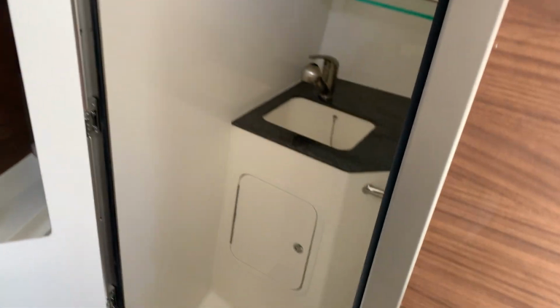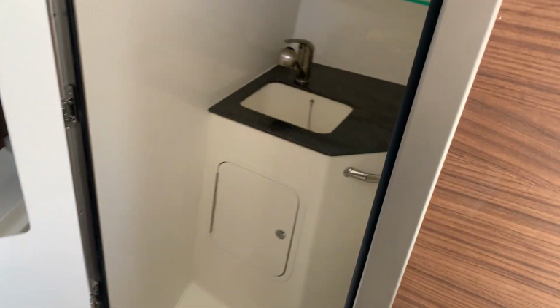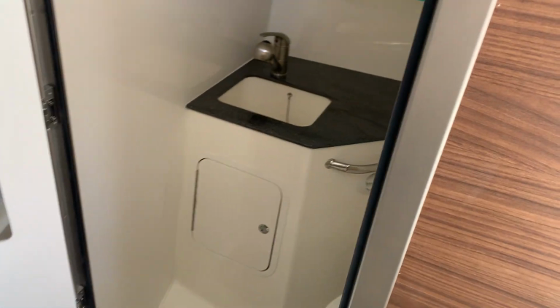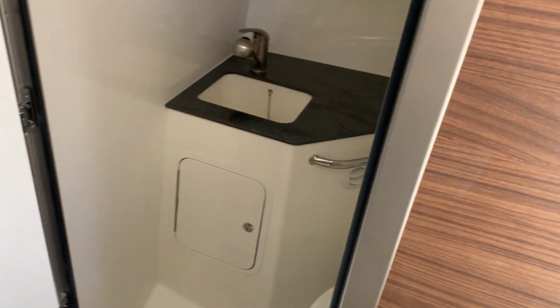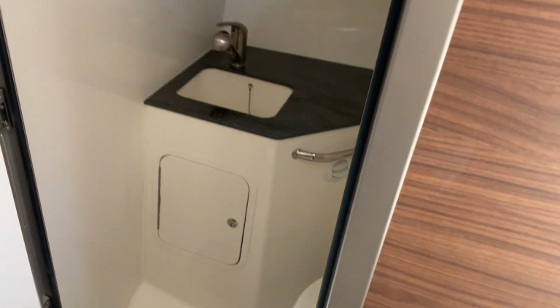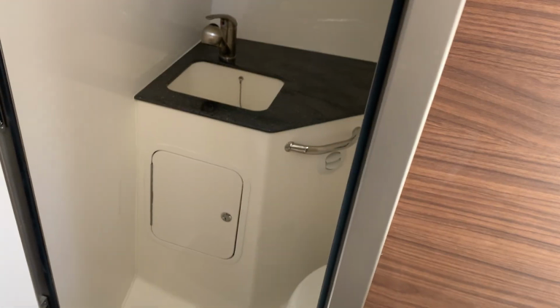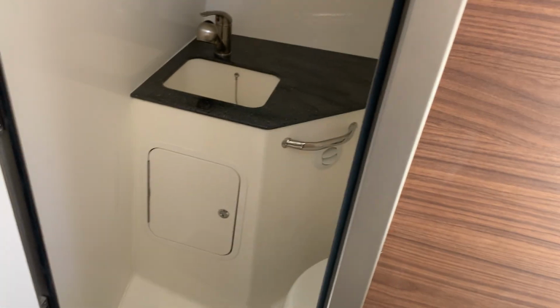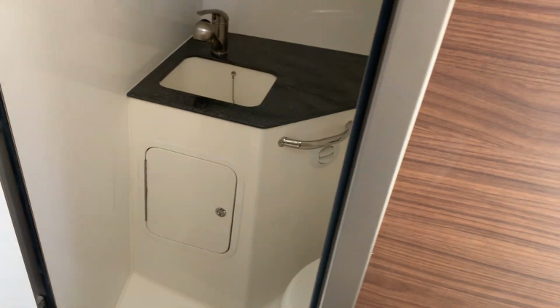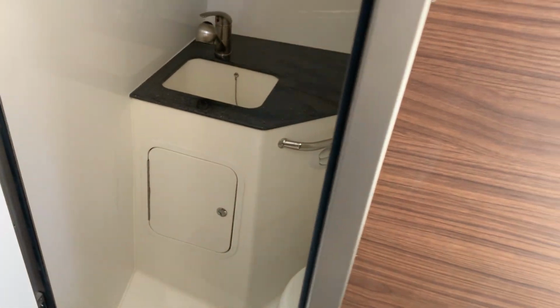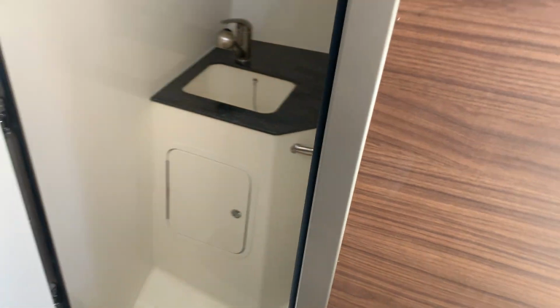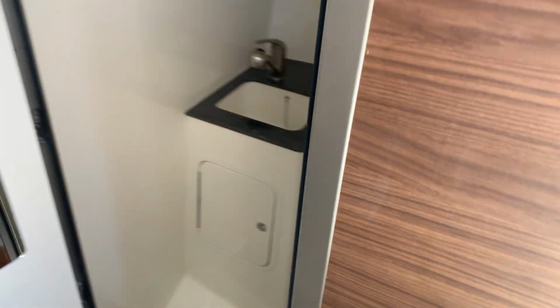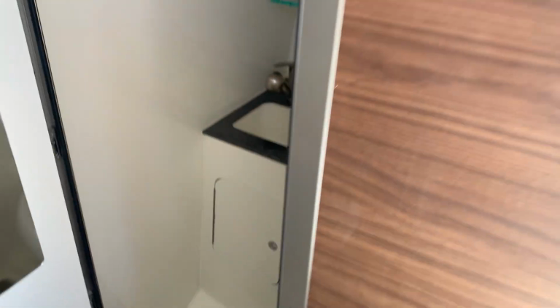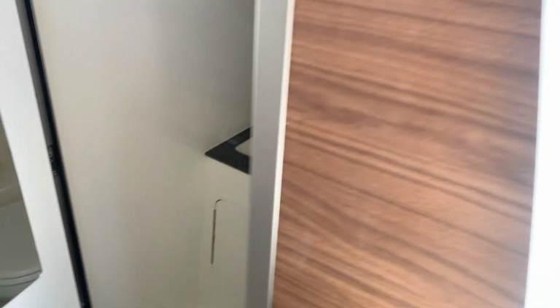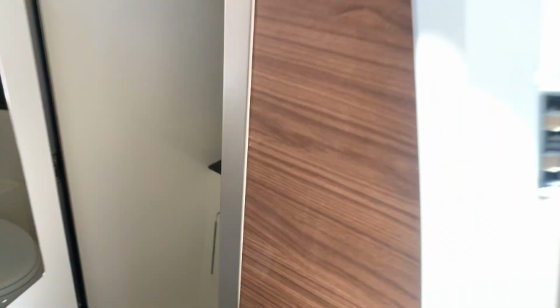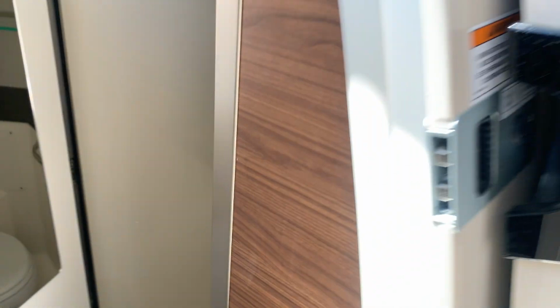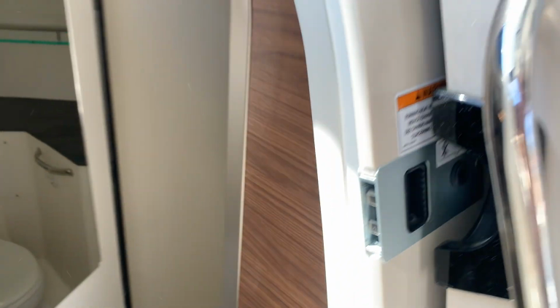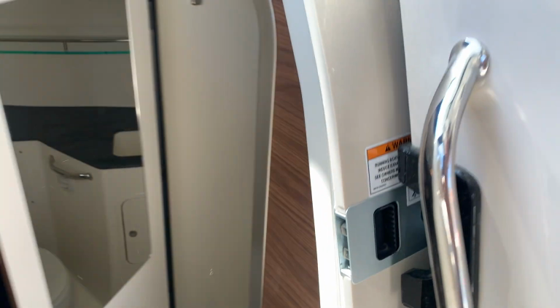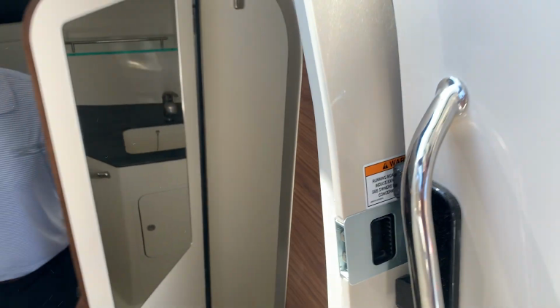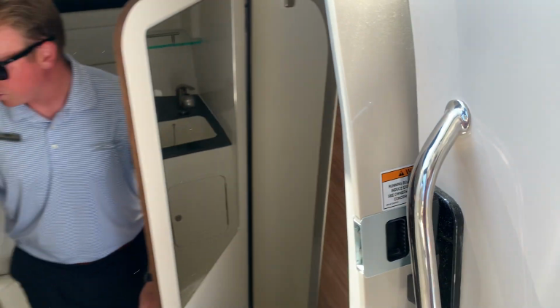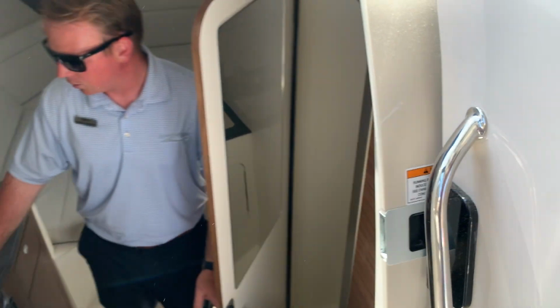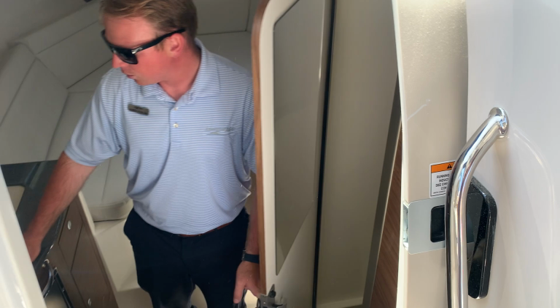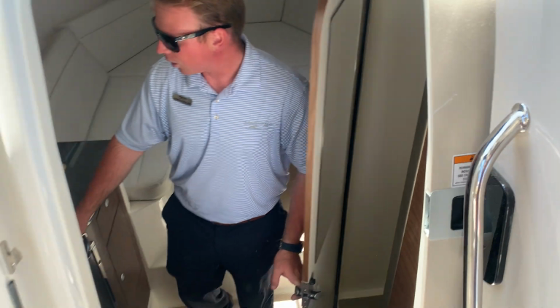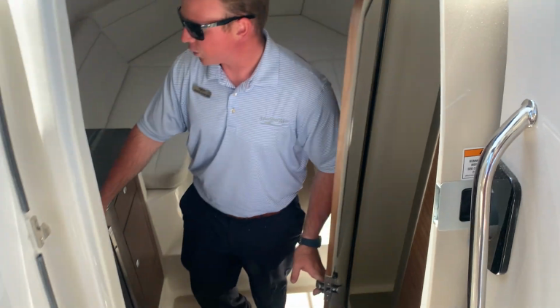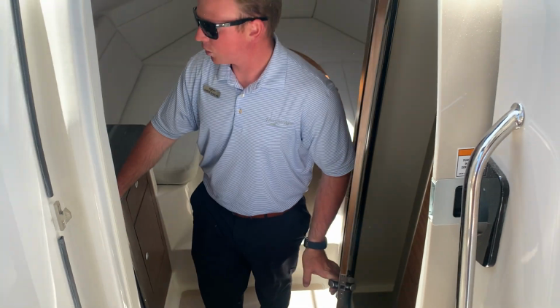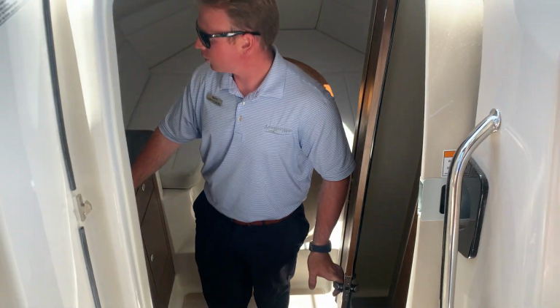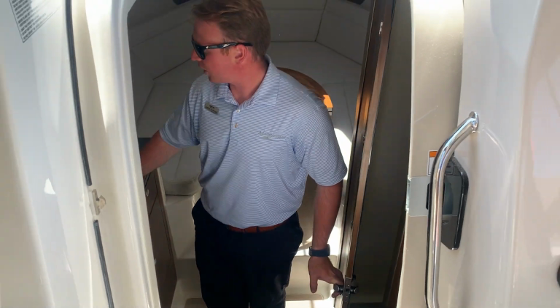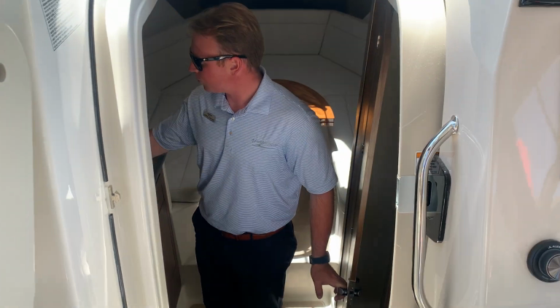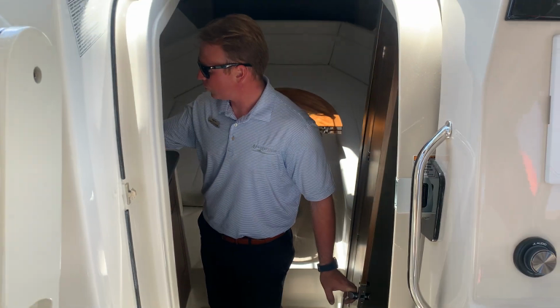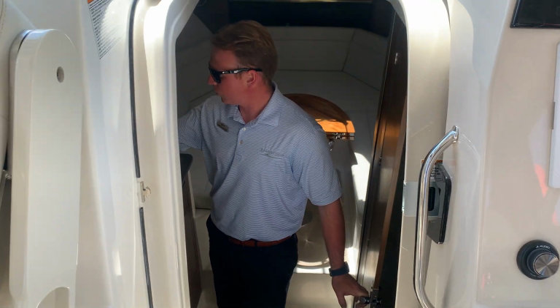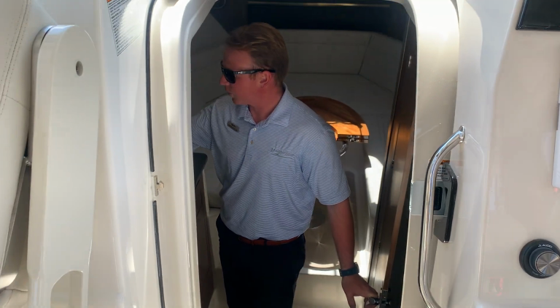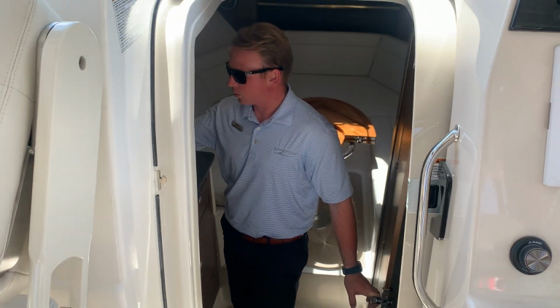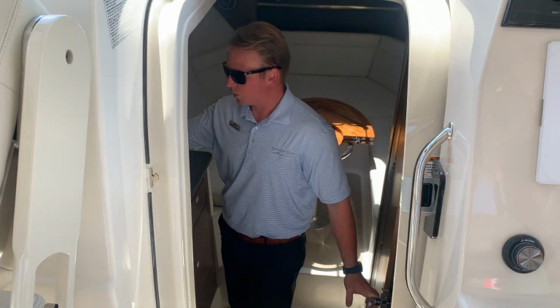Bathroom compartment, refrigerator, Kenyon electric cooktop with a microwave.